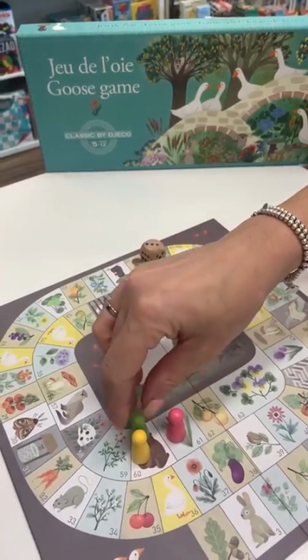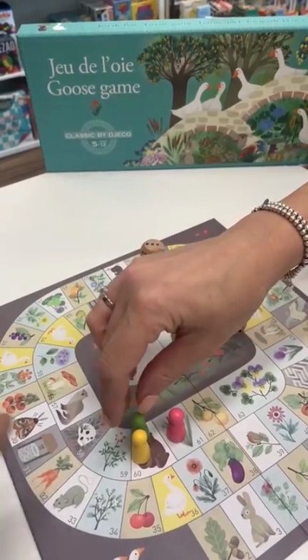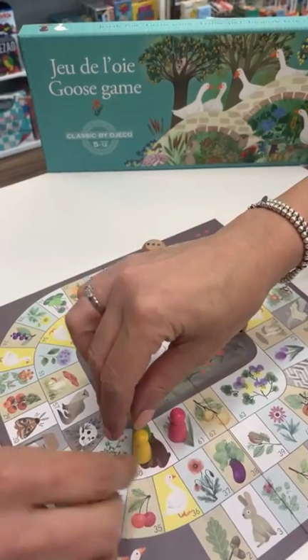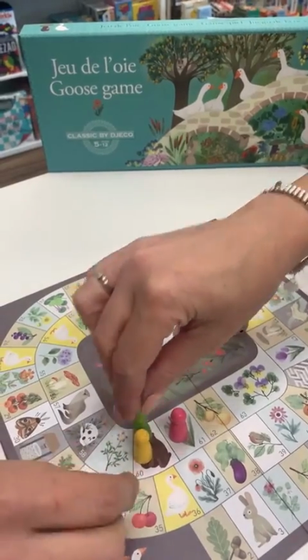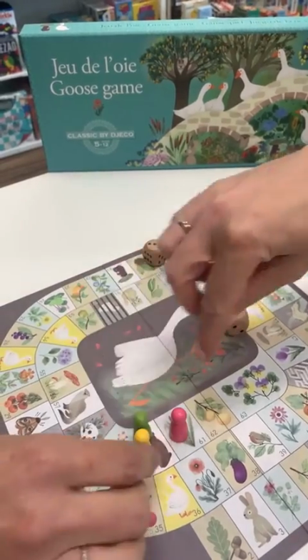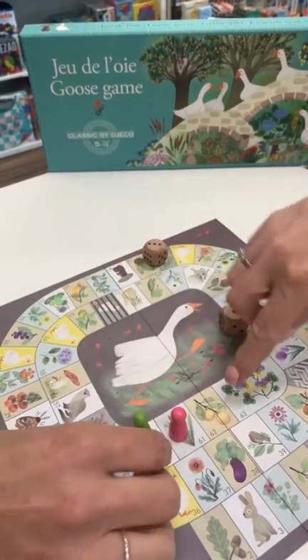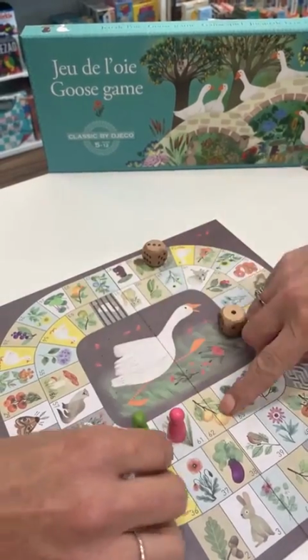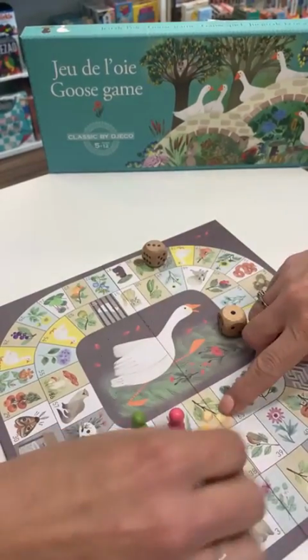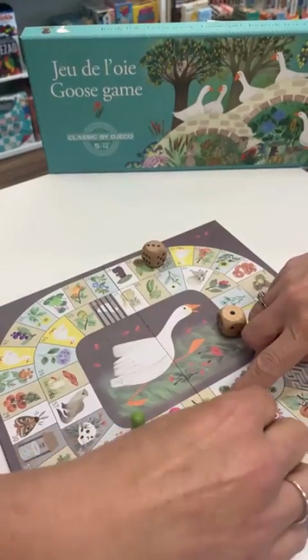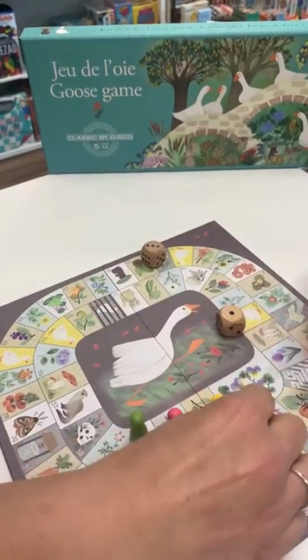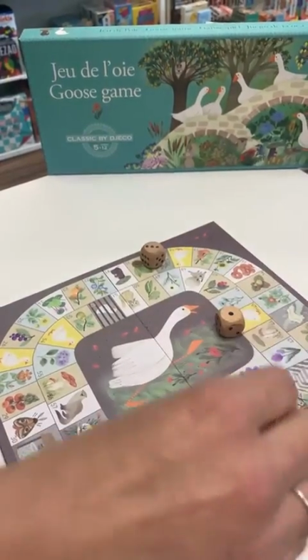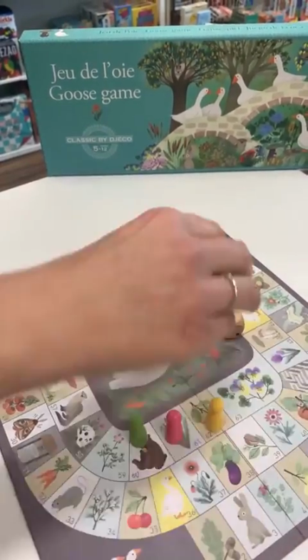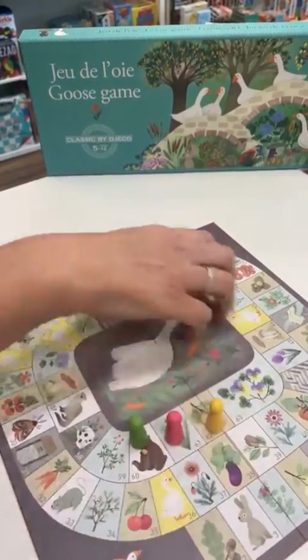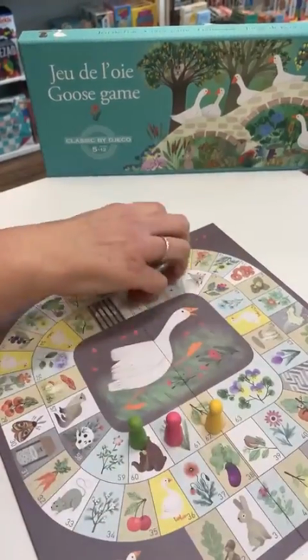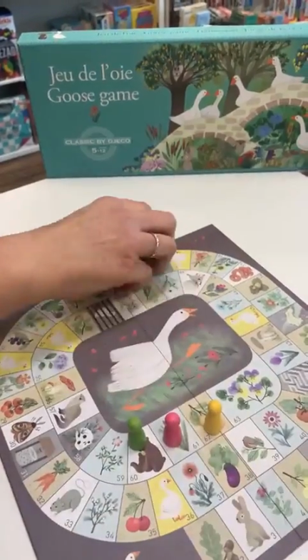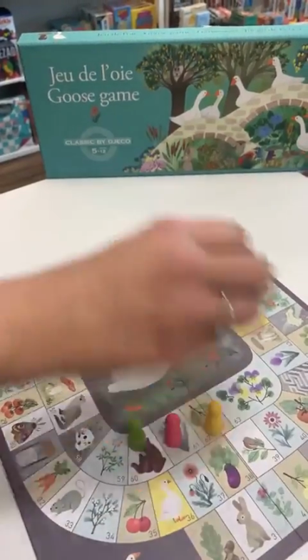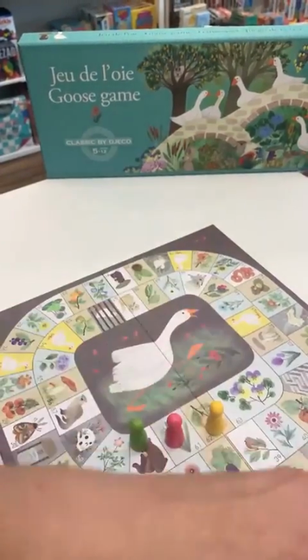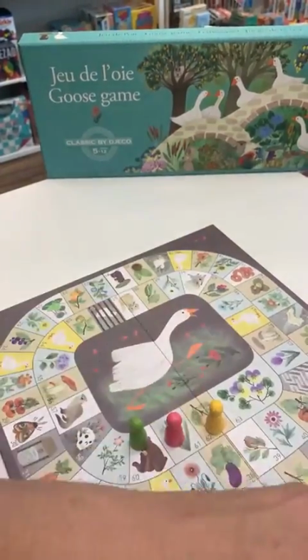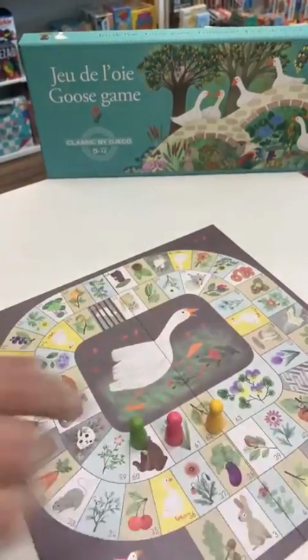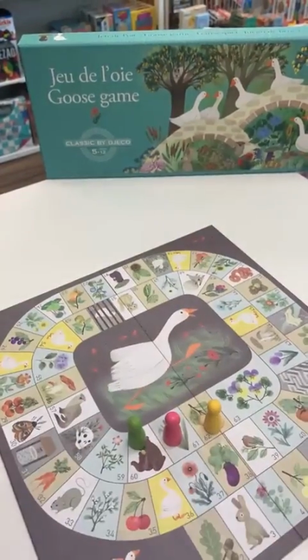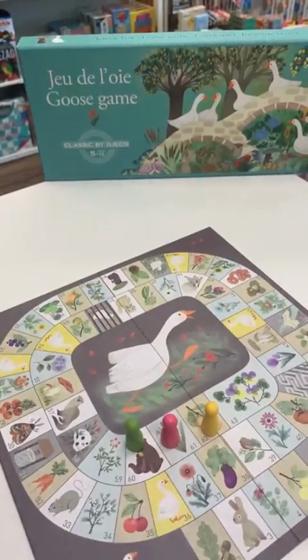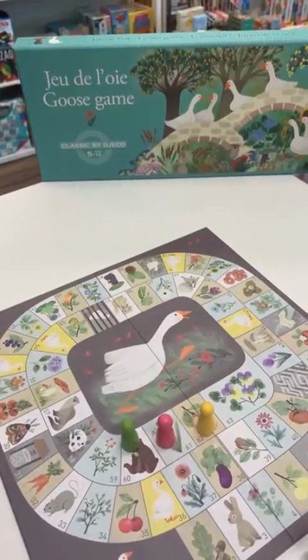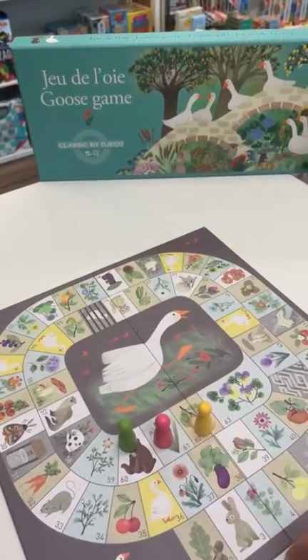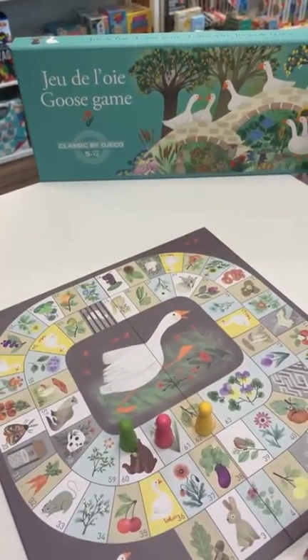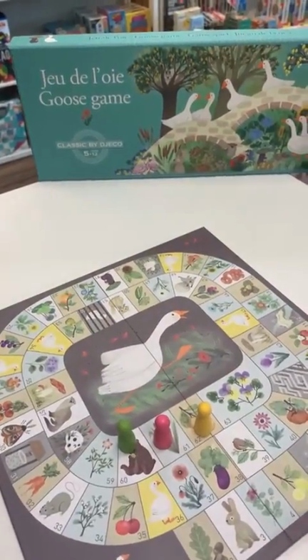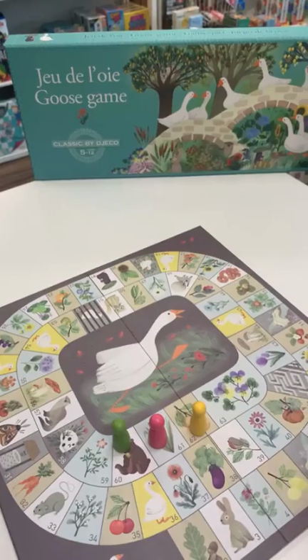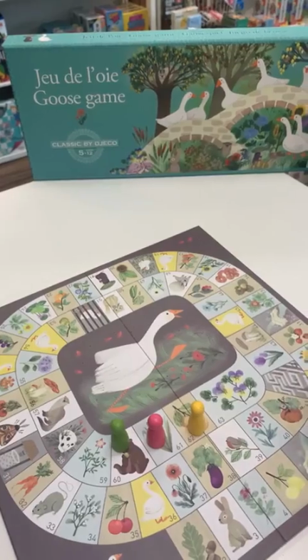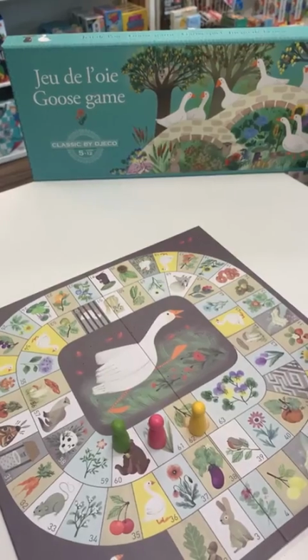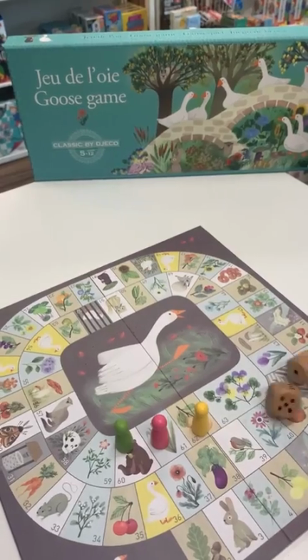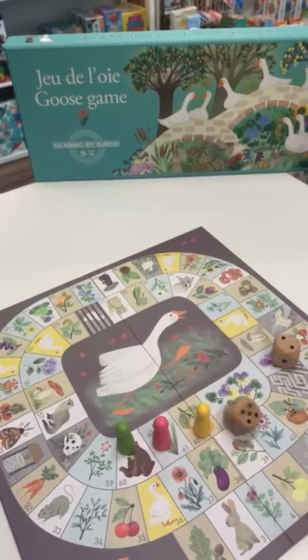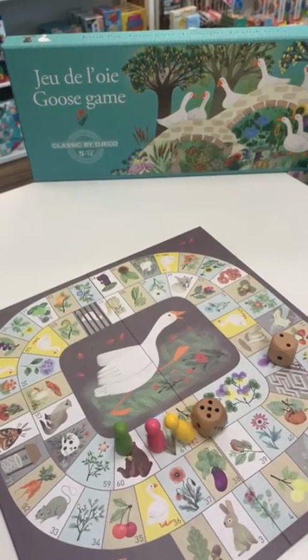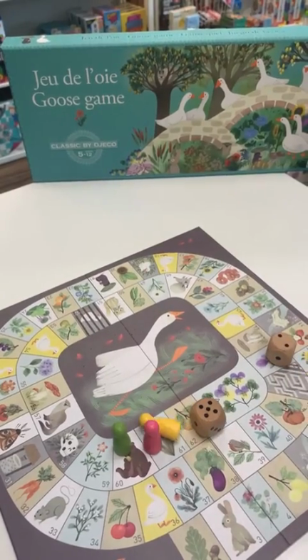And now you swap with the bear — so if you land on the same square, it's a swap.